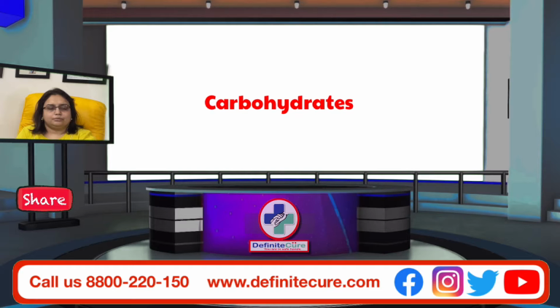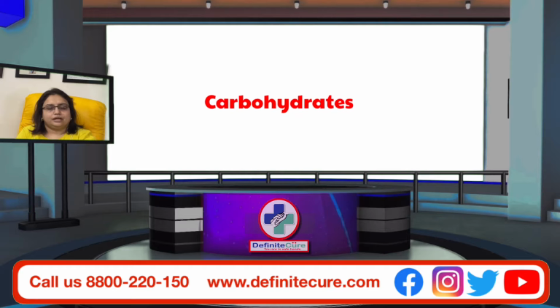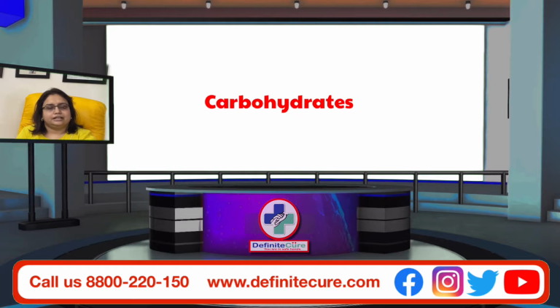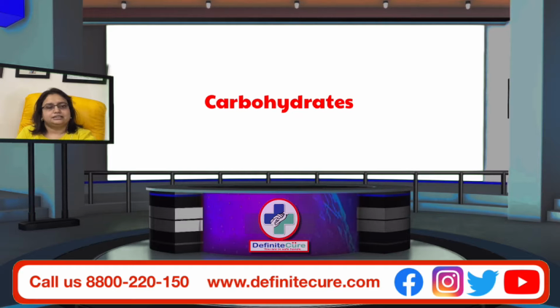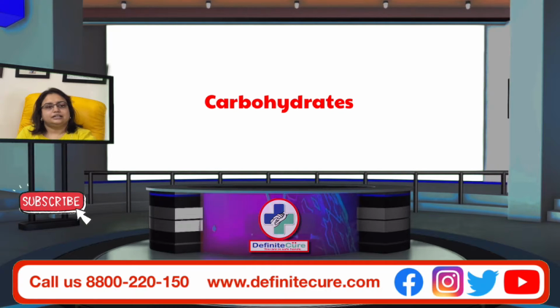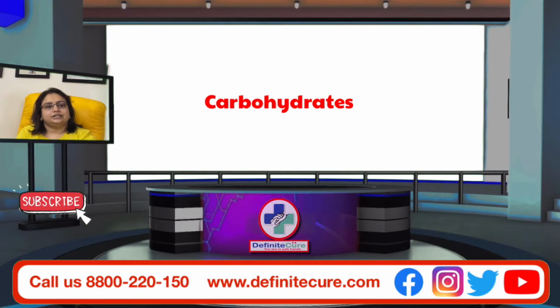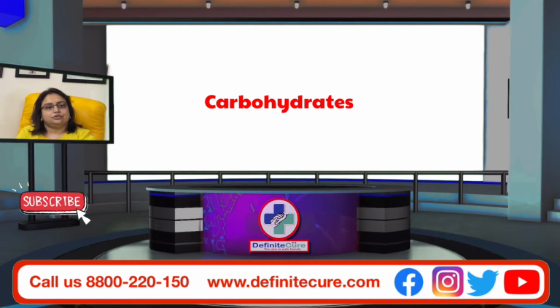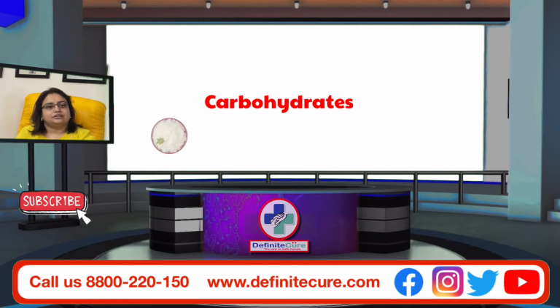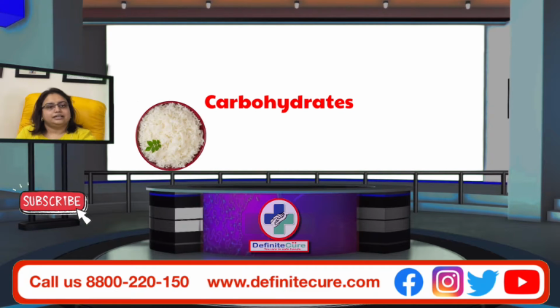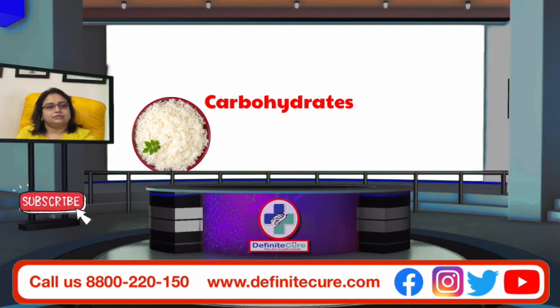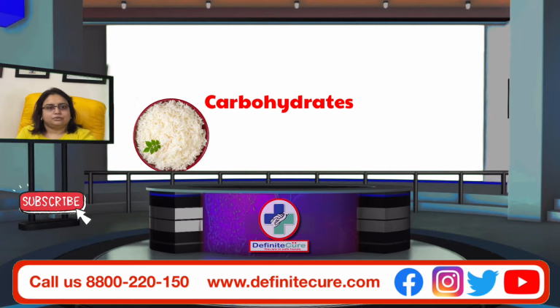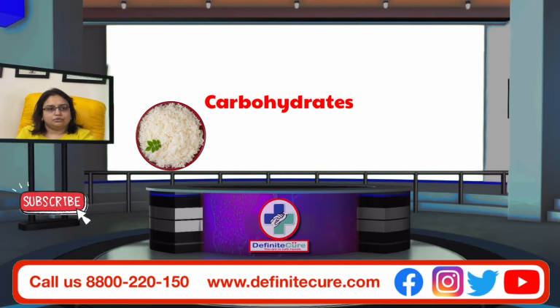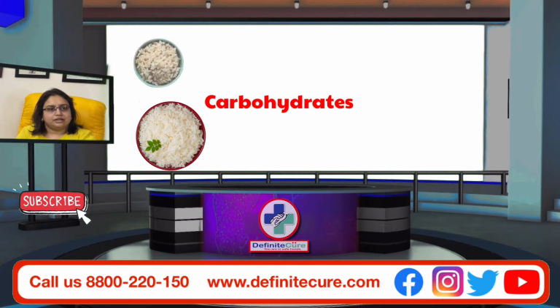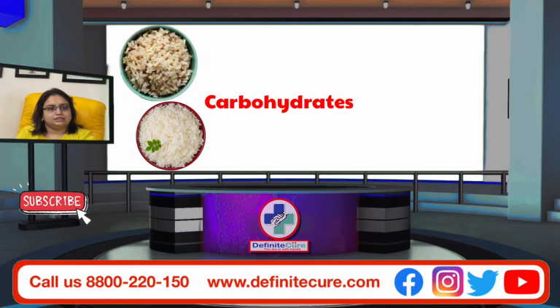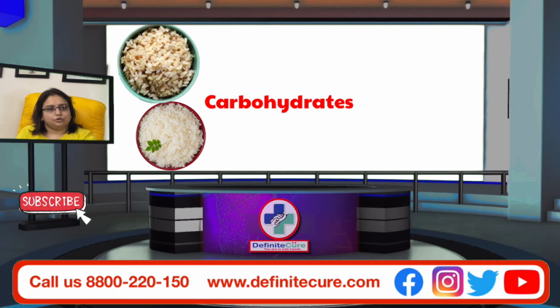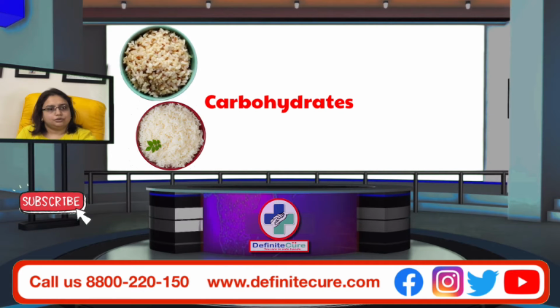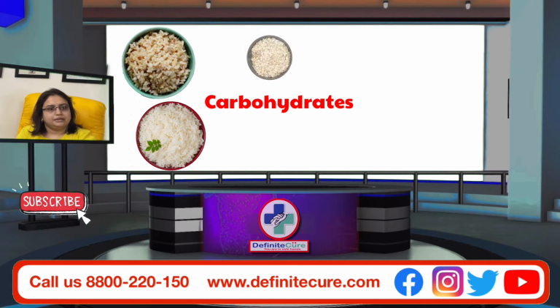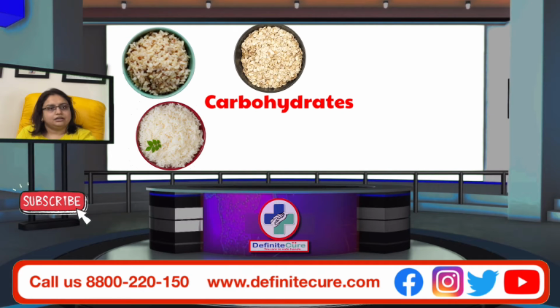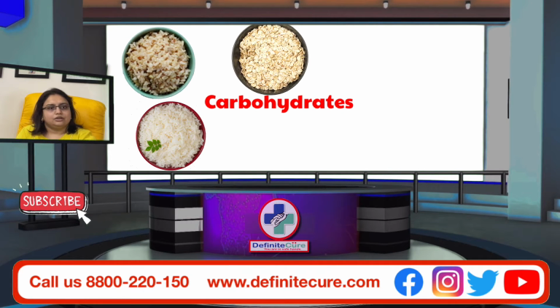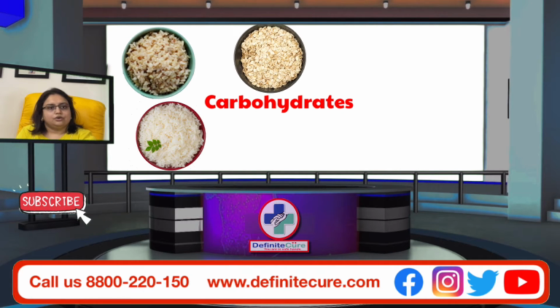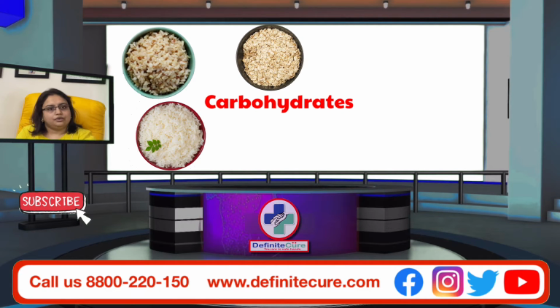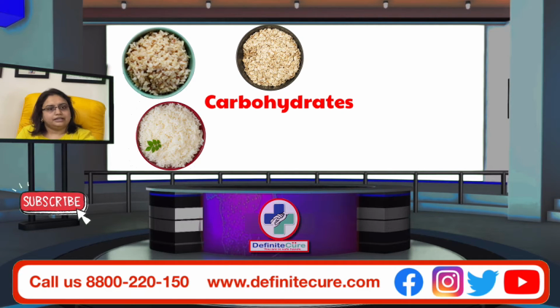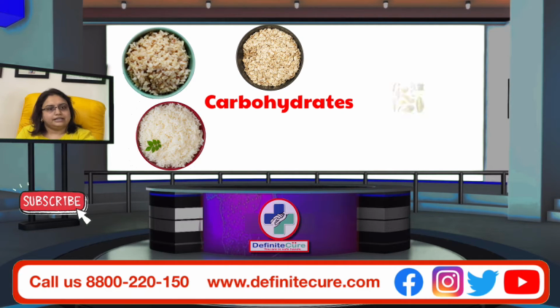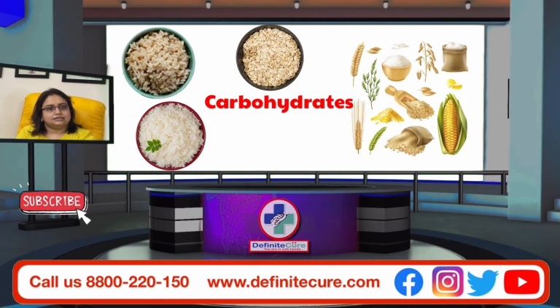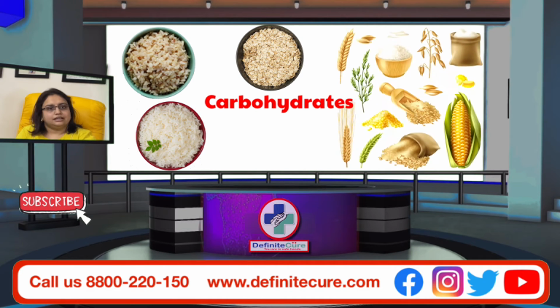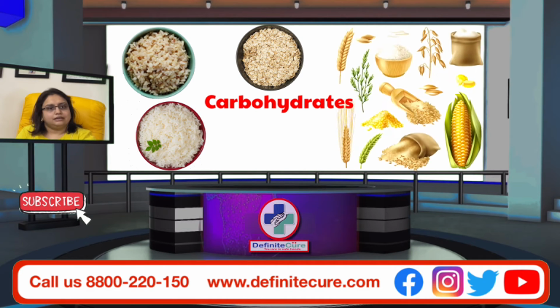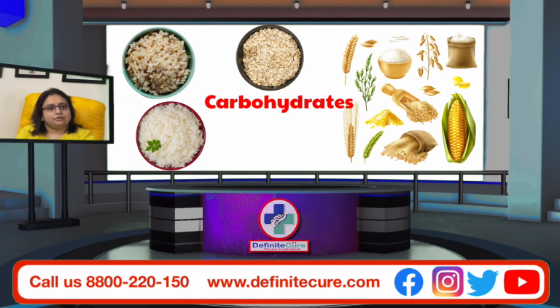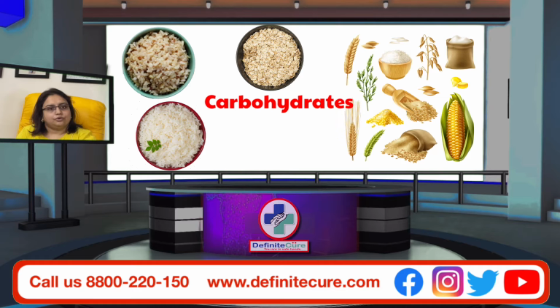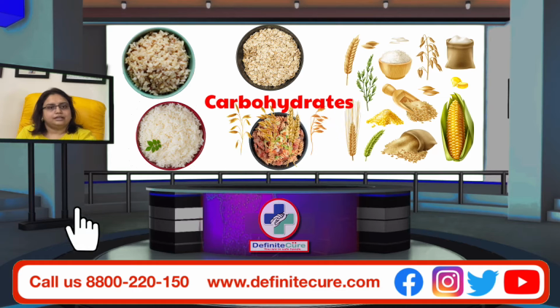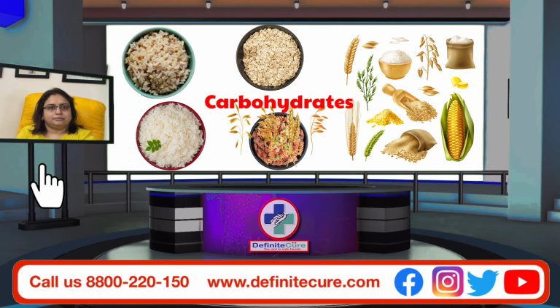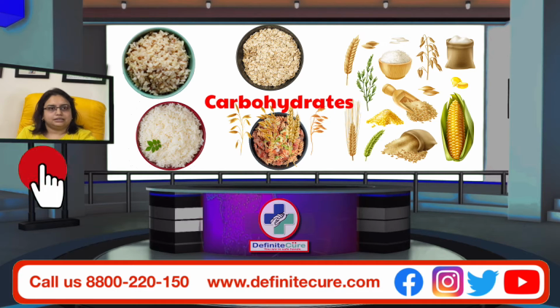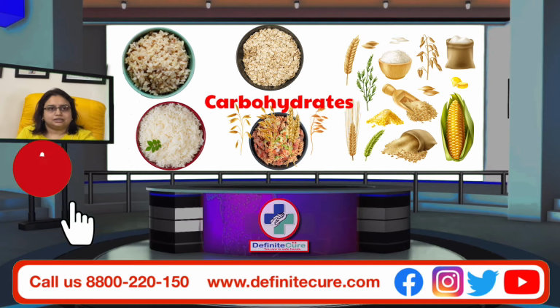Carbohydrates include cooked rice, brown rice, oatmeal, whole grains, and whole grain pasta.